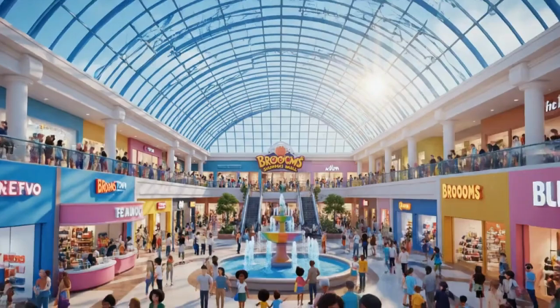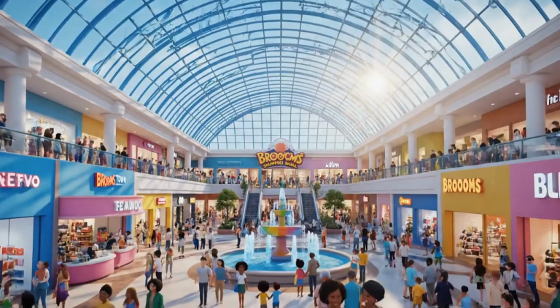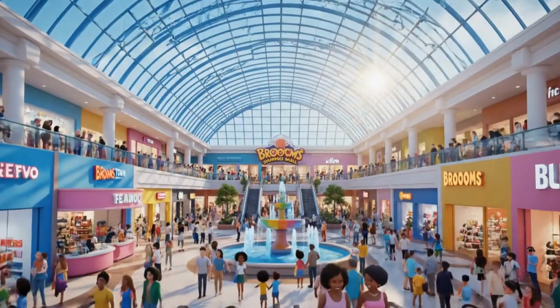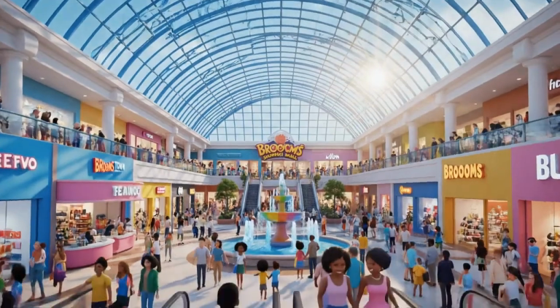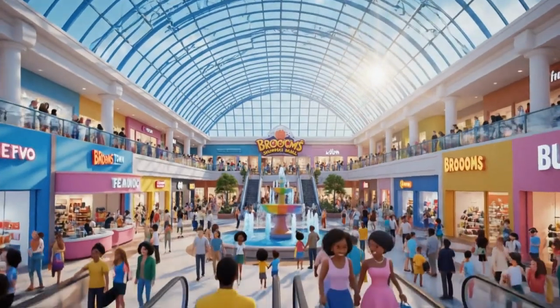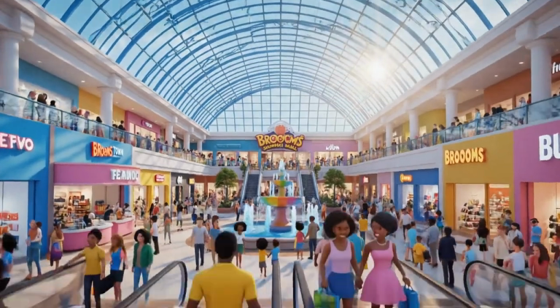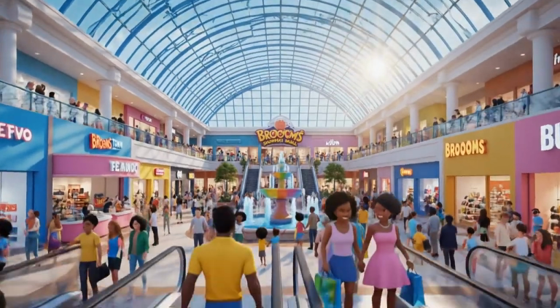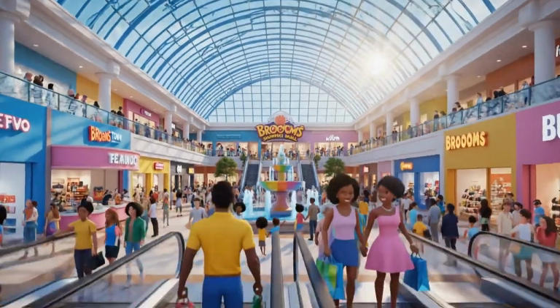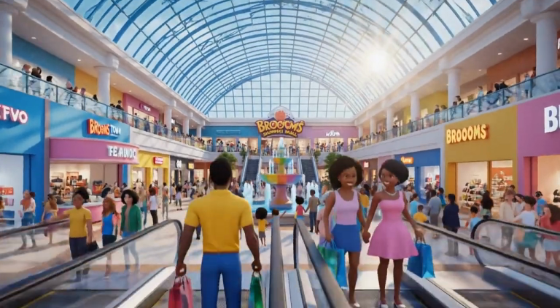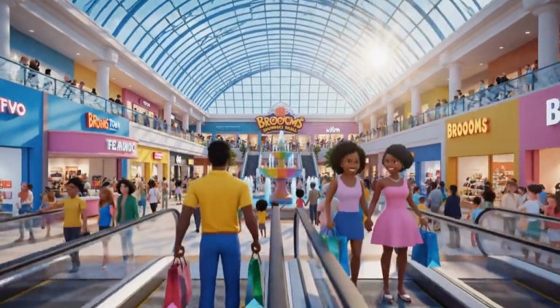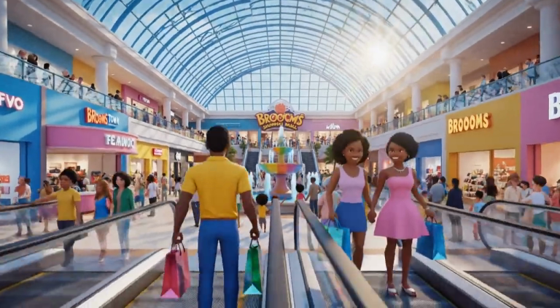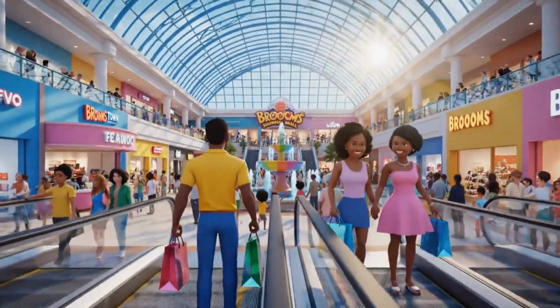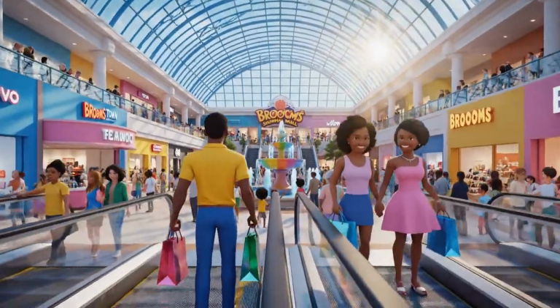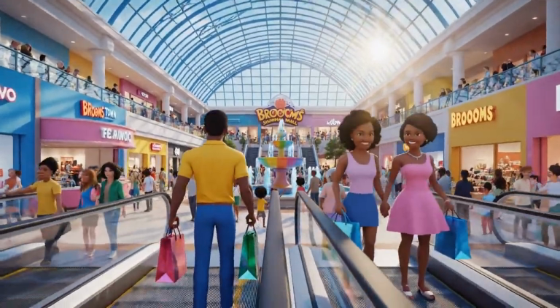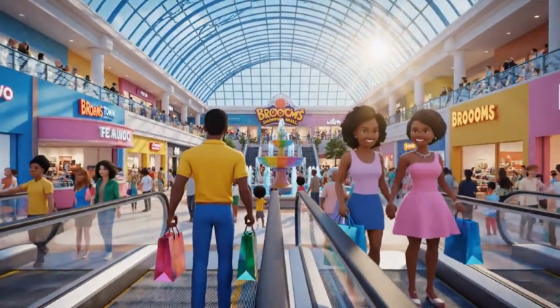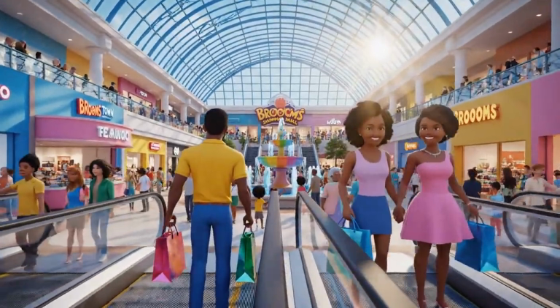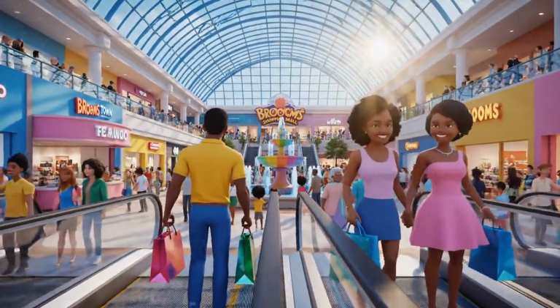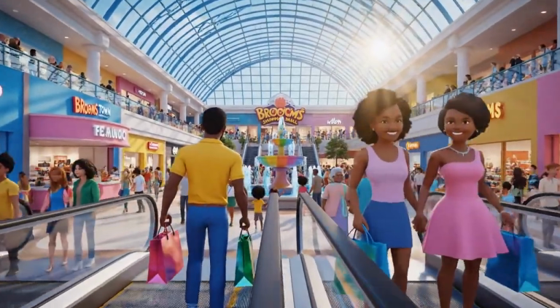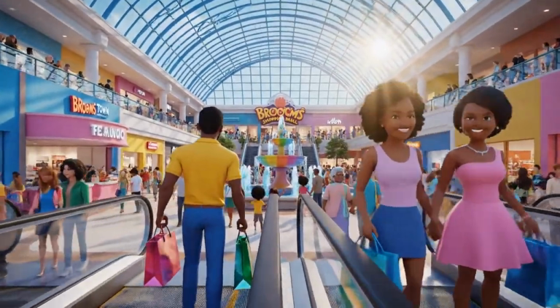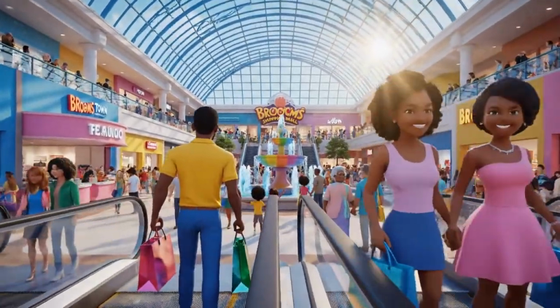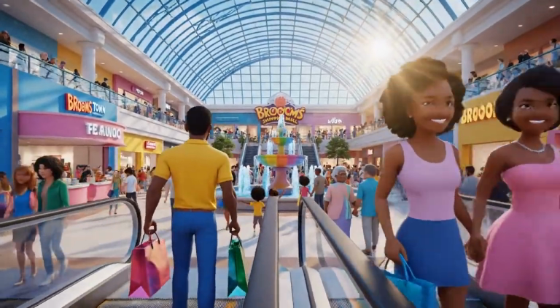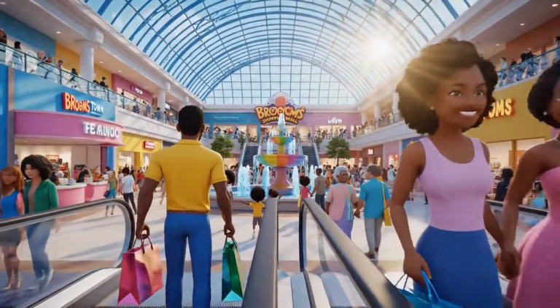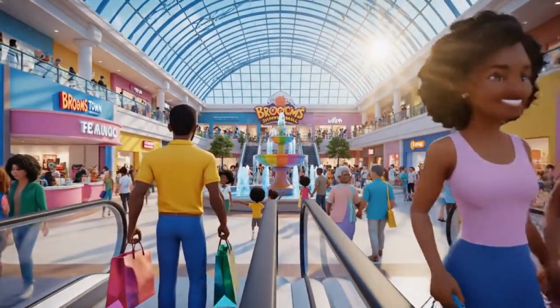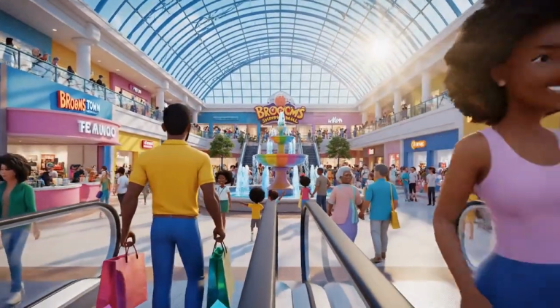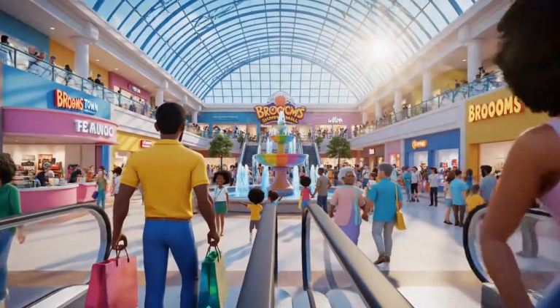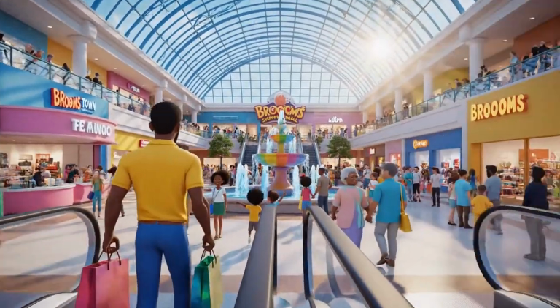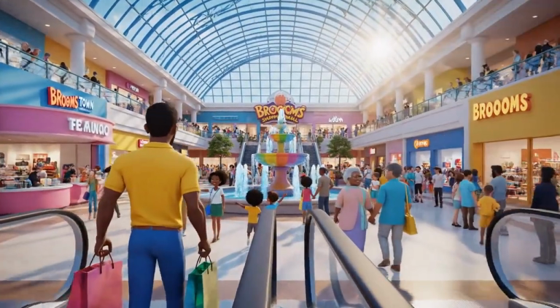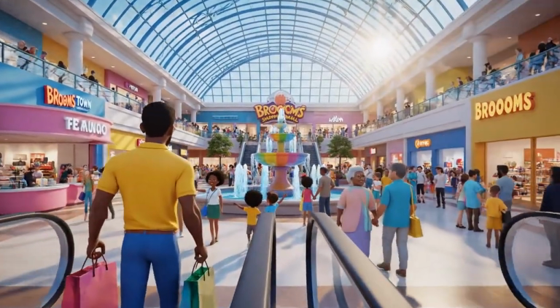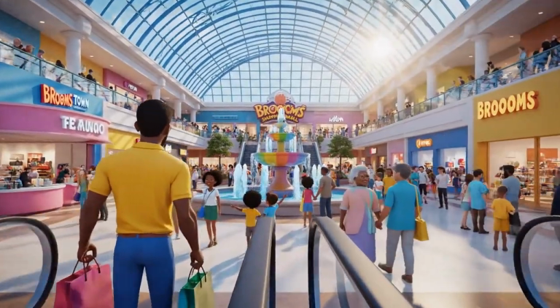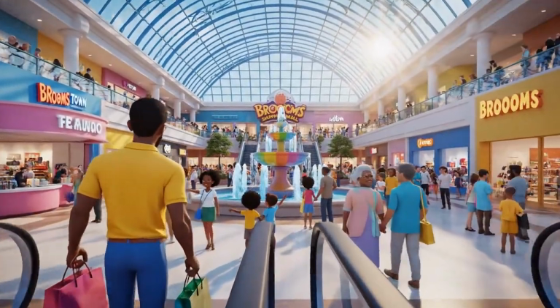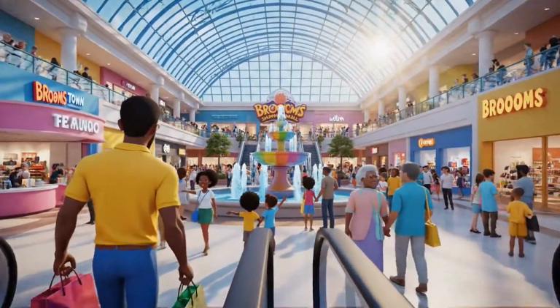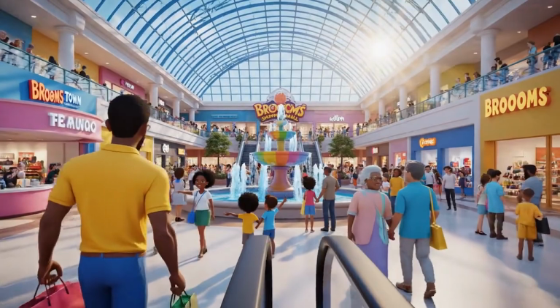Welcome to Broomstown Mall. Please shop safely and enjoy your day.